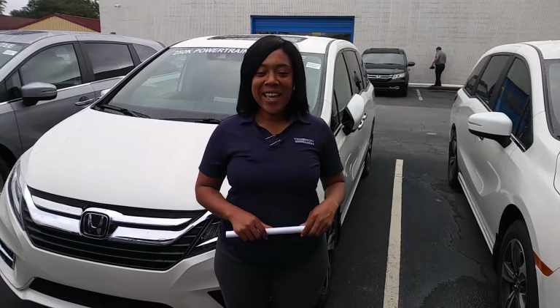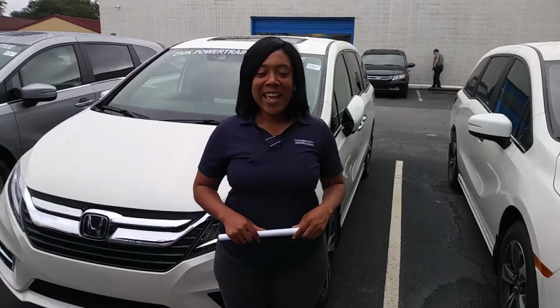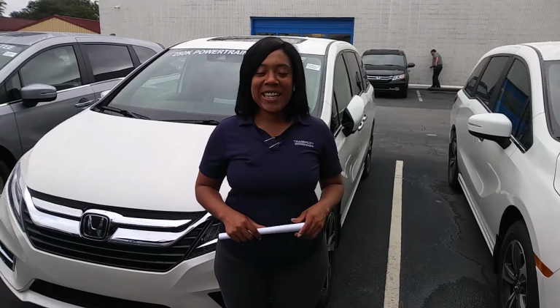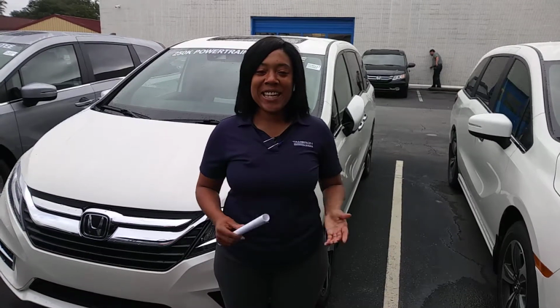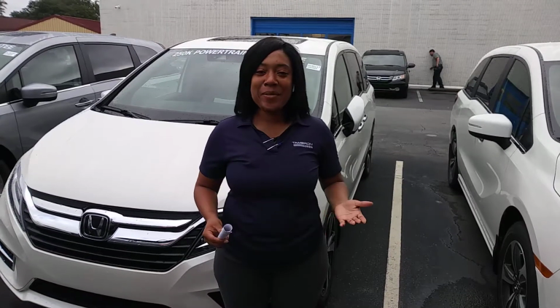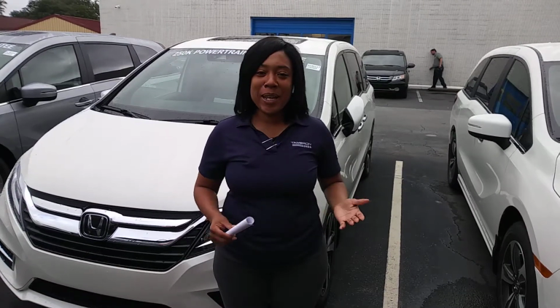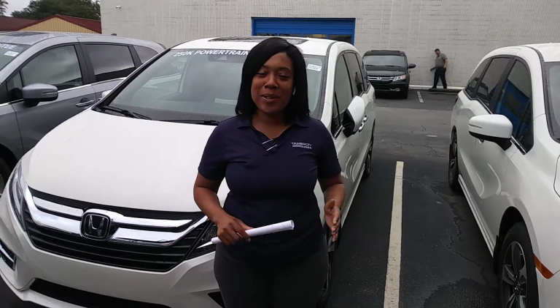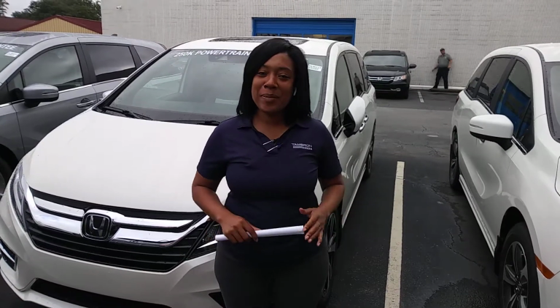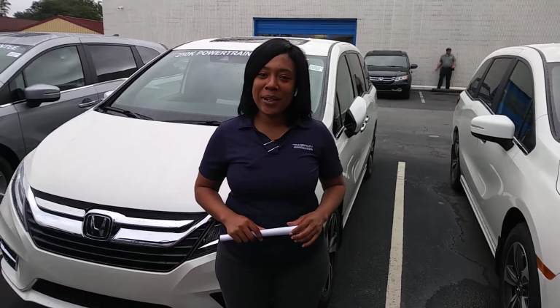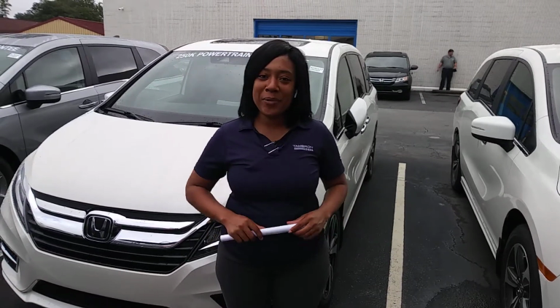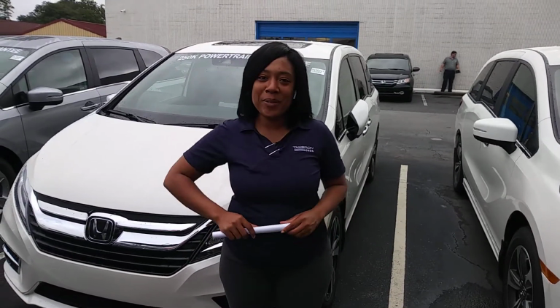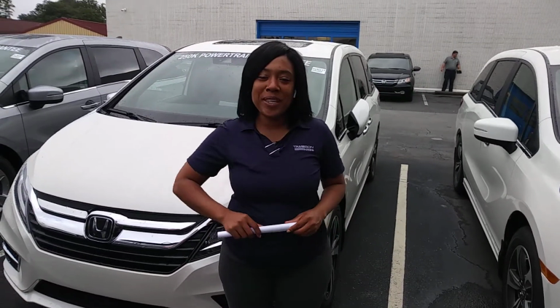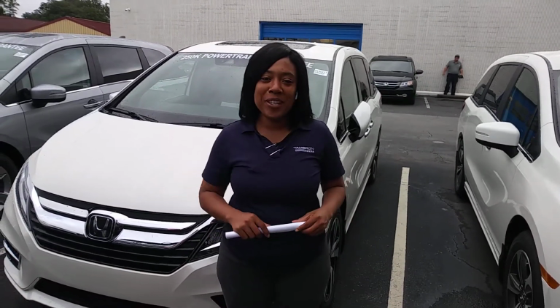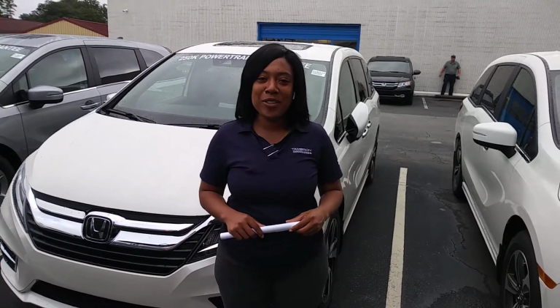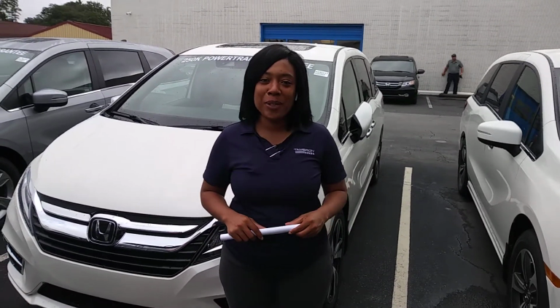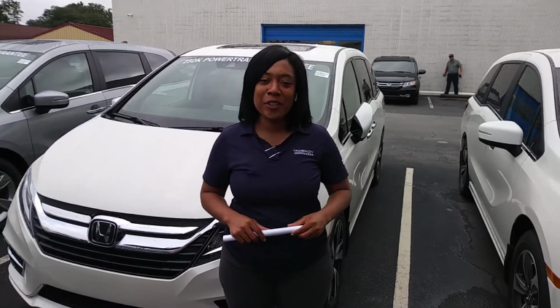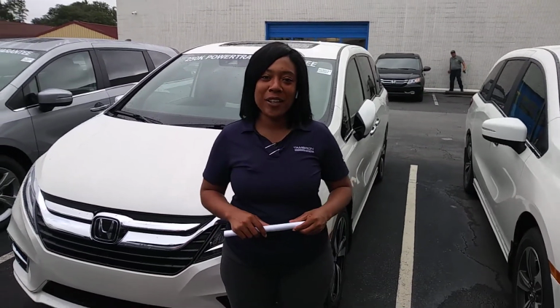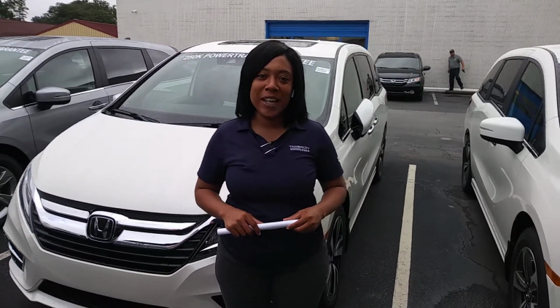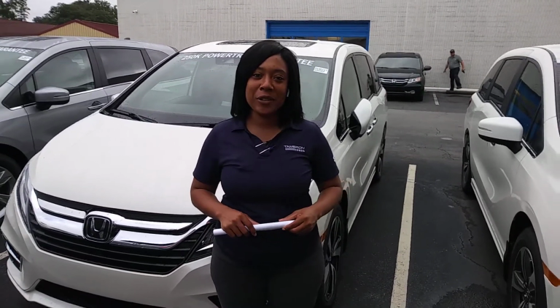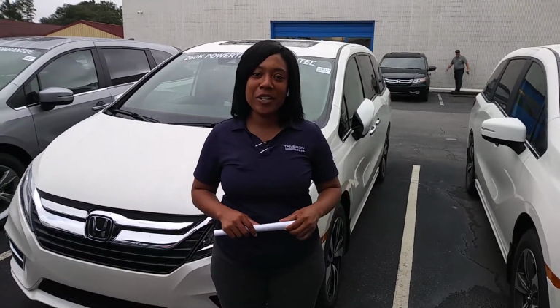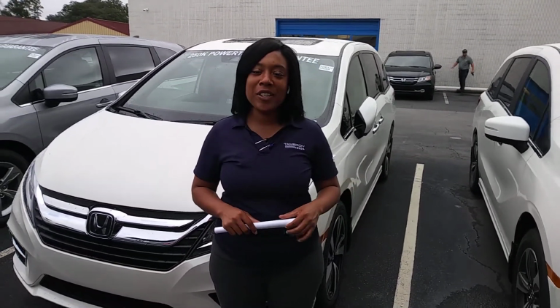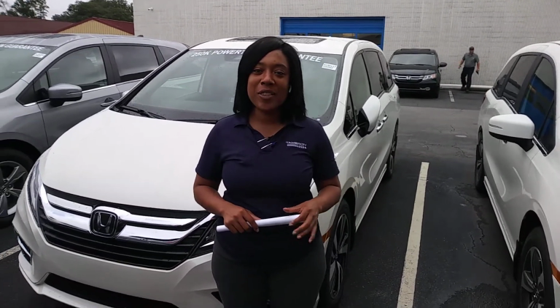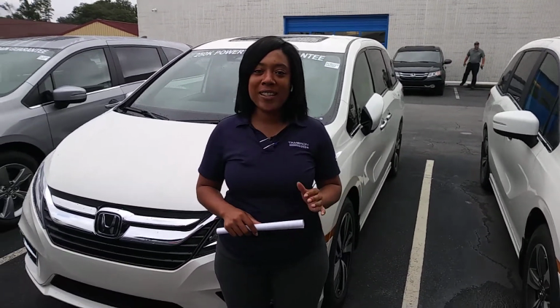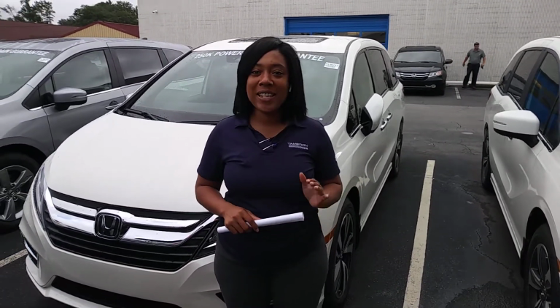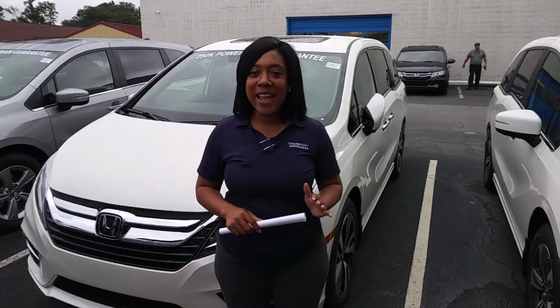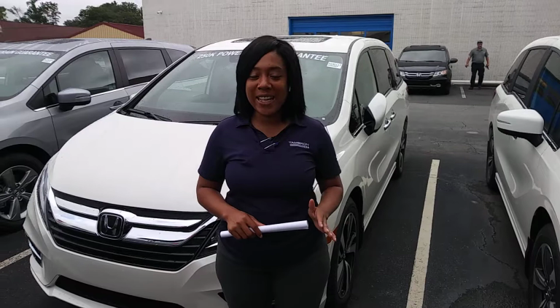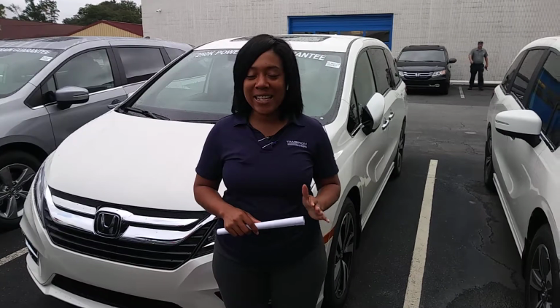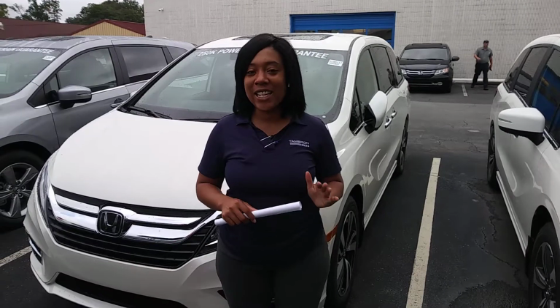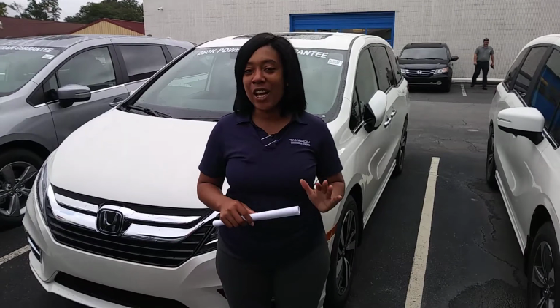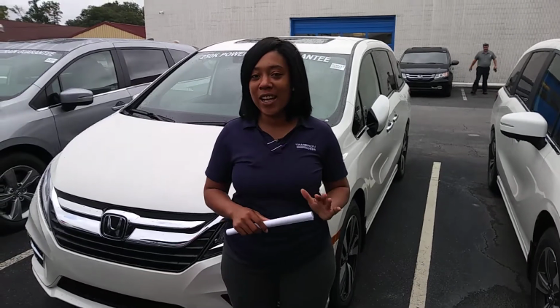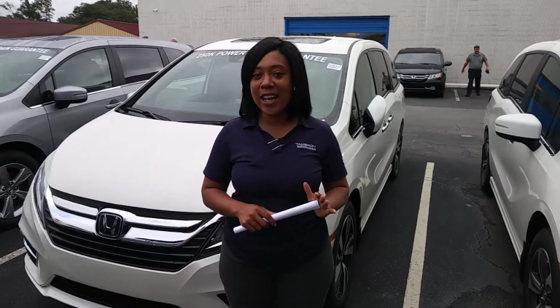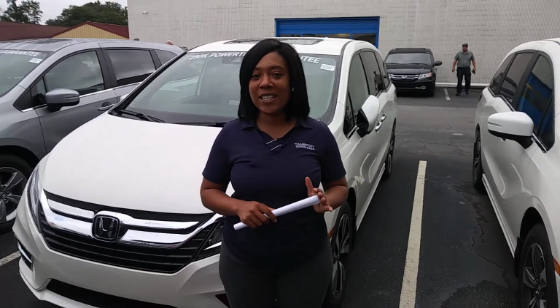Hey Keith, my name is Mary Williams. Thank you so much for your online entry to the 2018 Honda Odyssey.